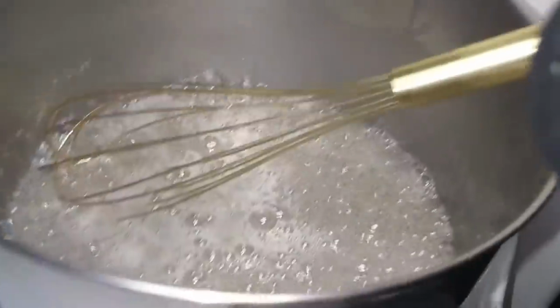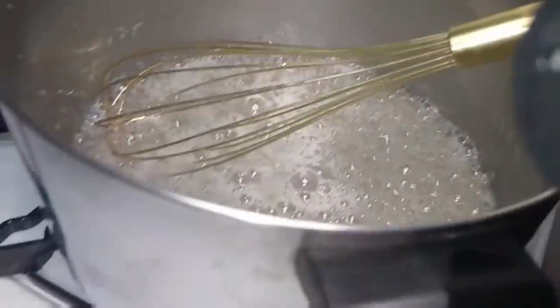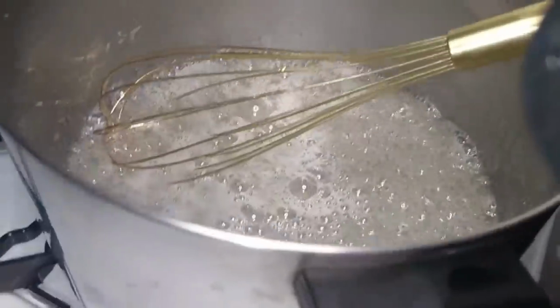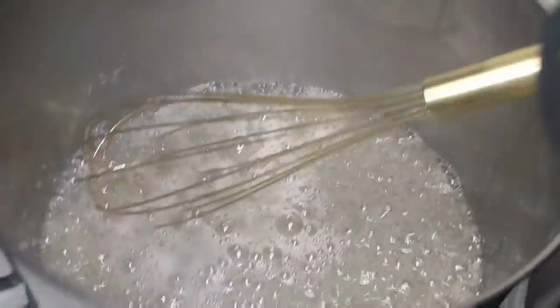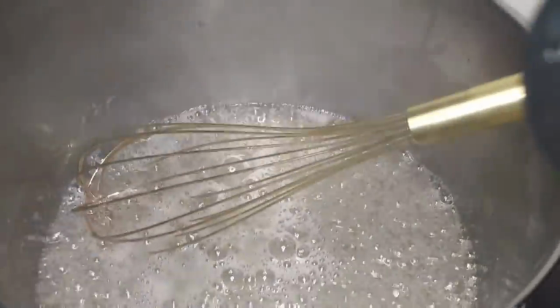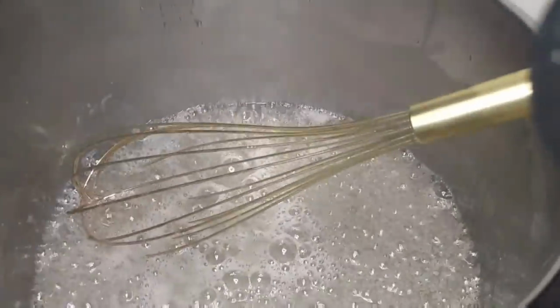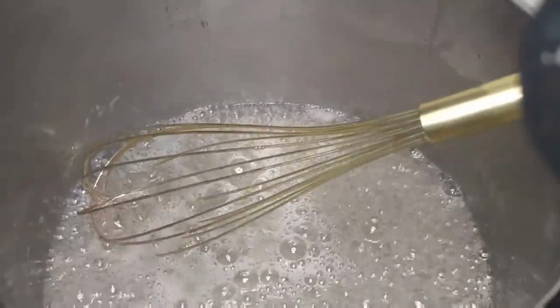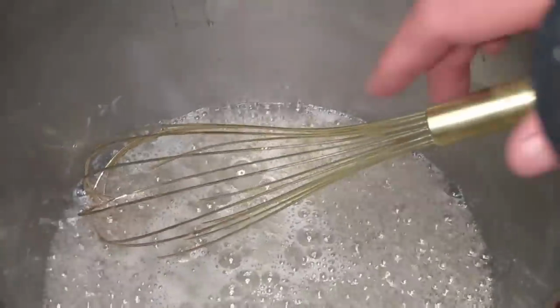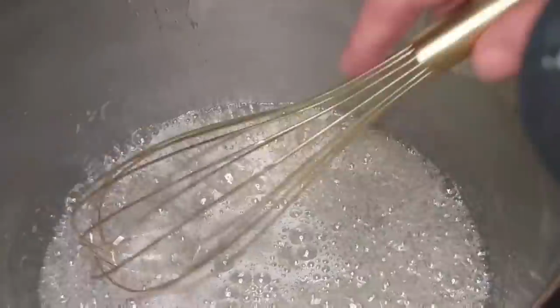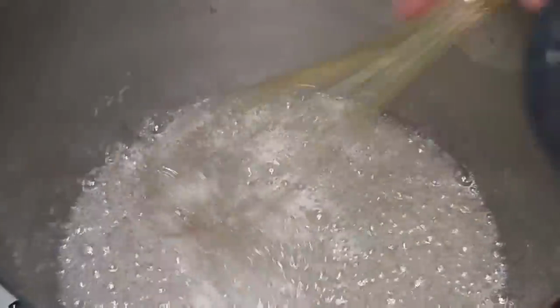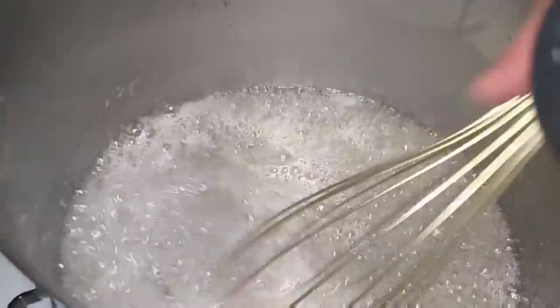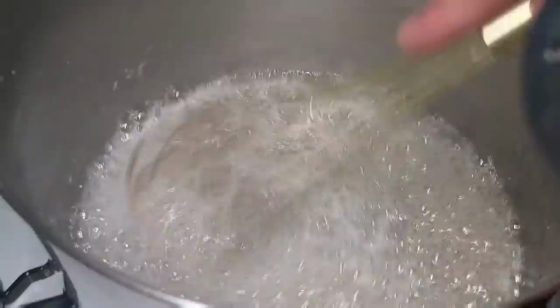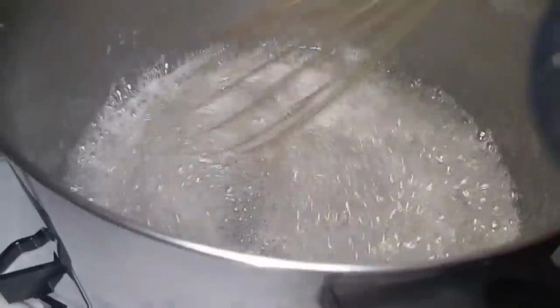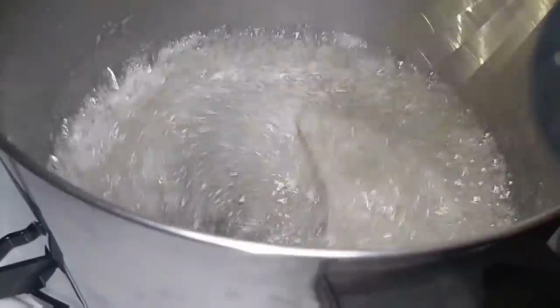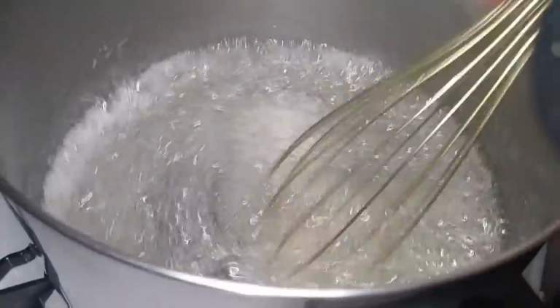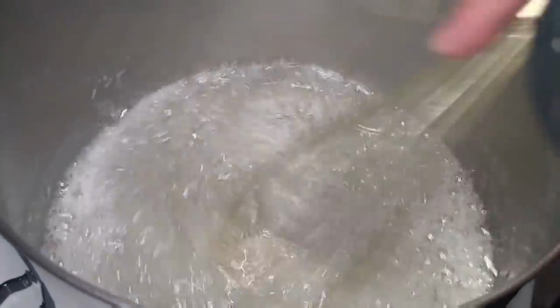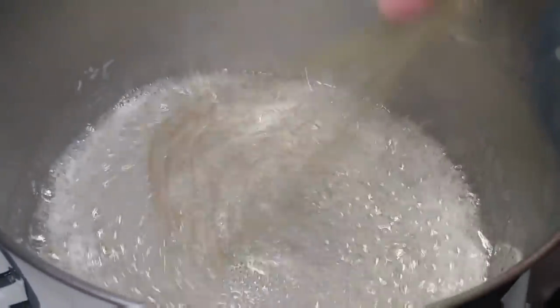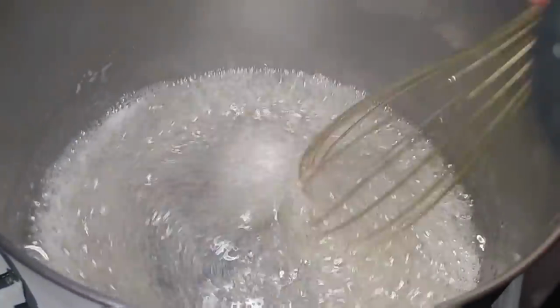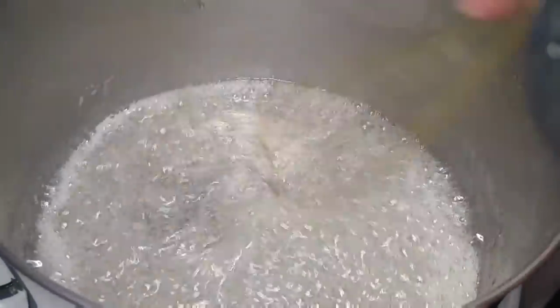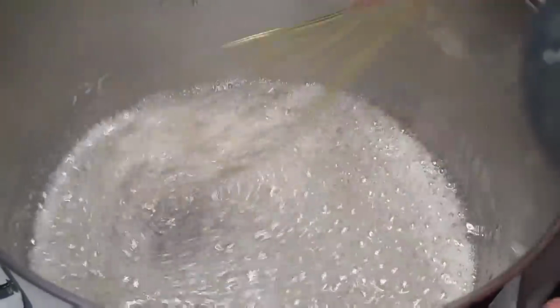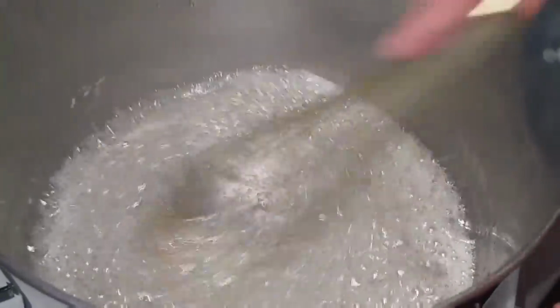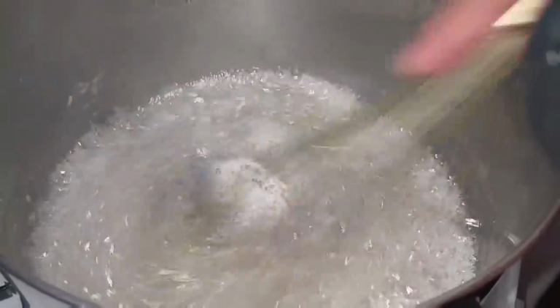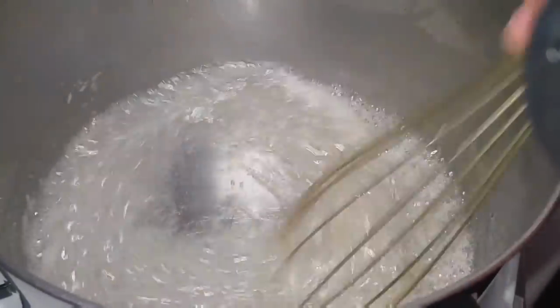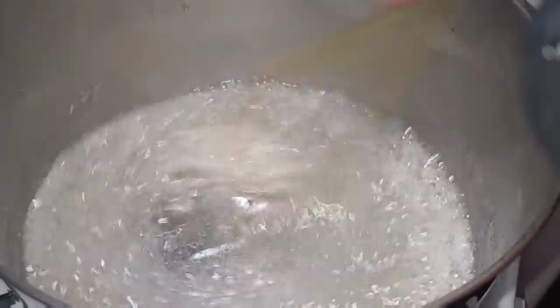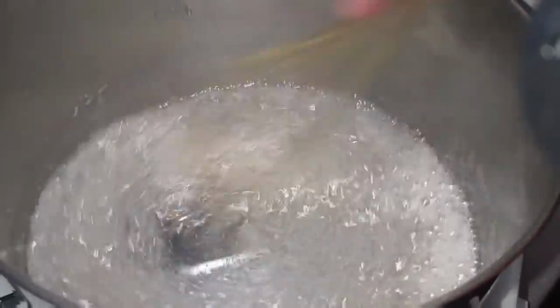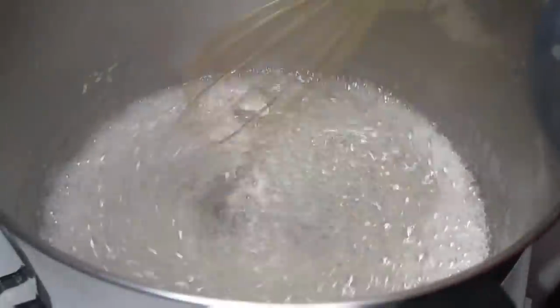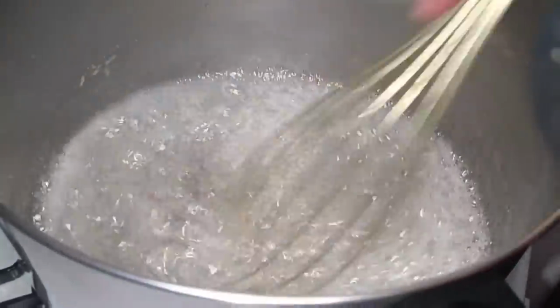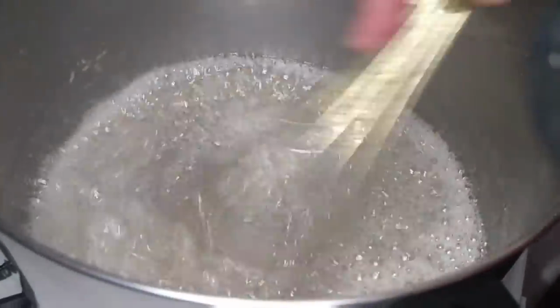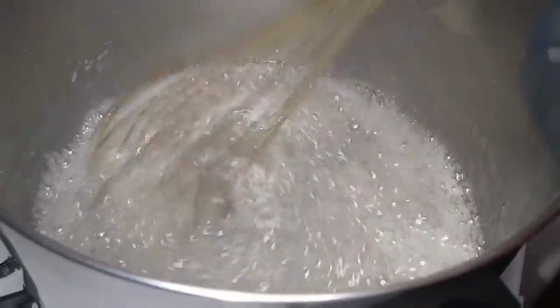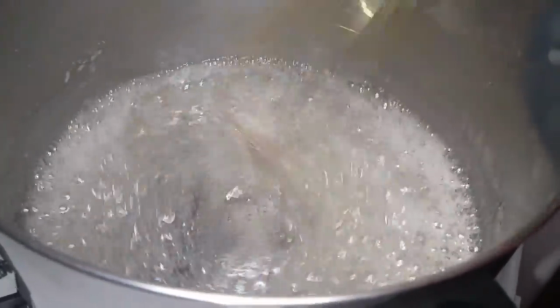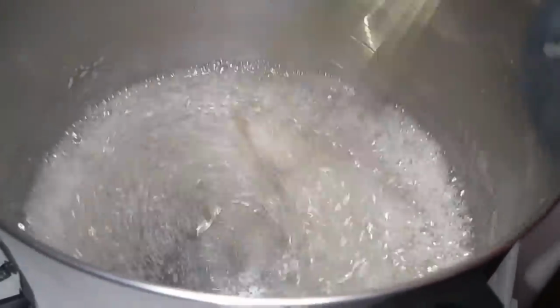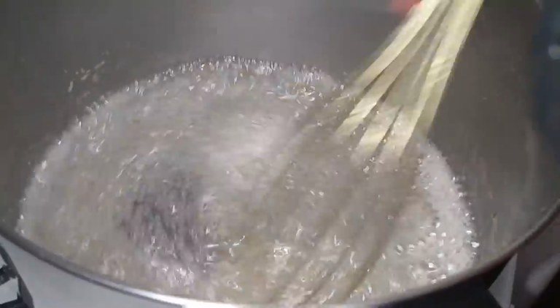And we're using cashews. We've roasted and salted our own cashews, so they're roasted already. See how clear that's gotten, Brenda?